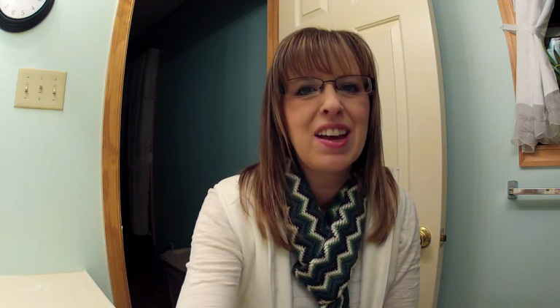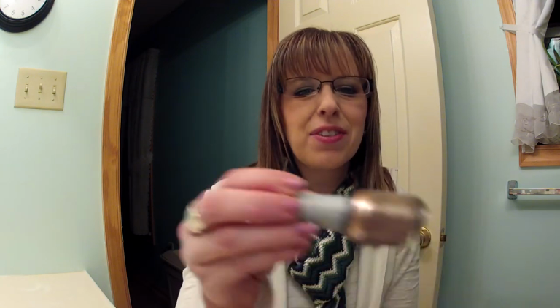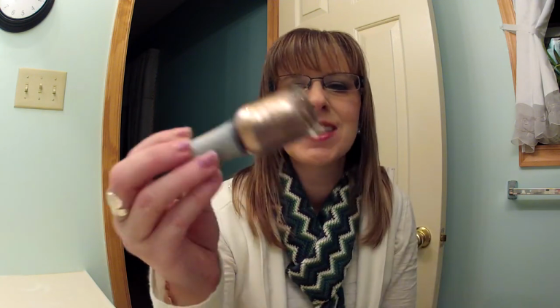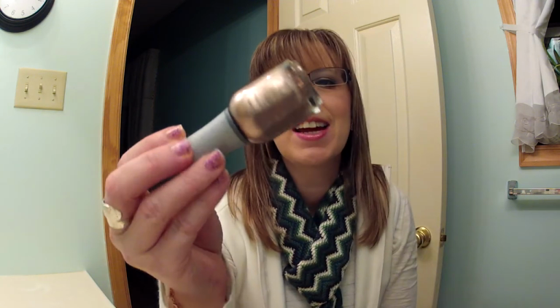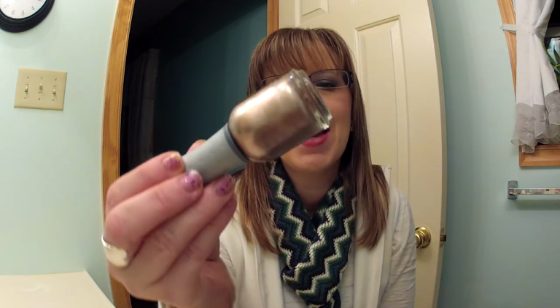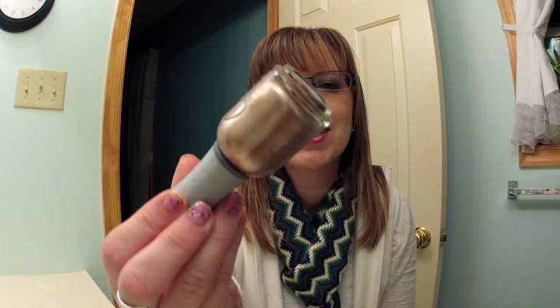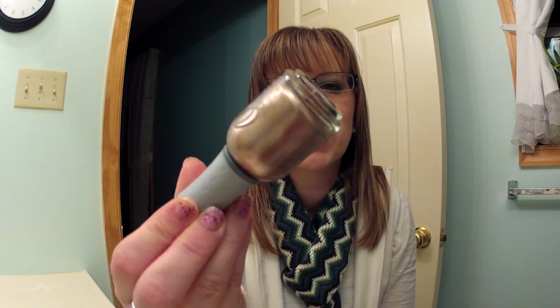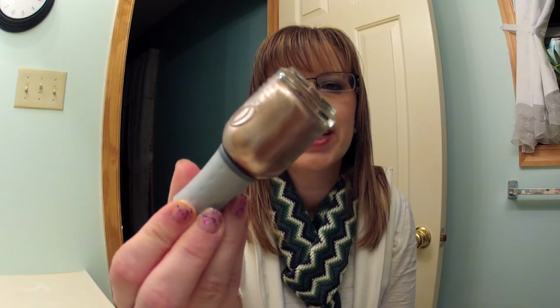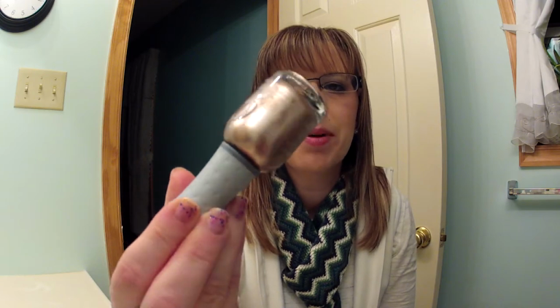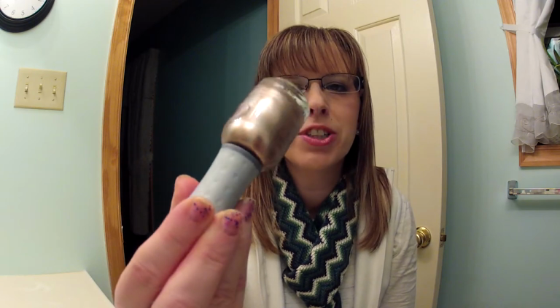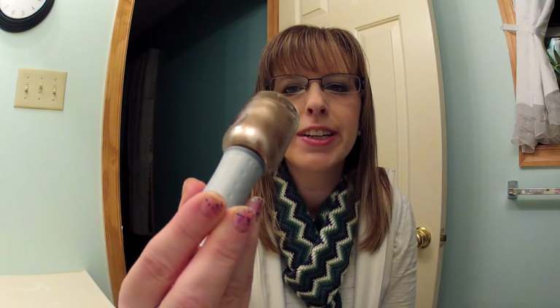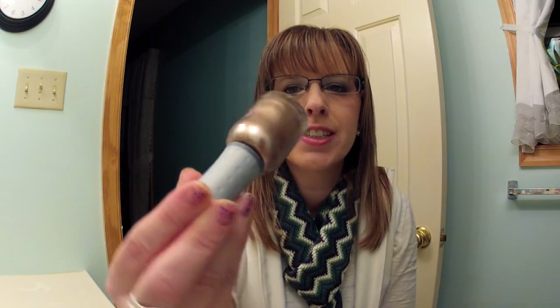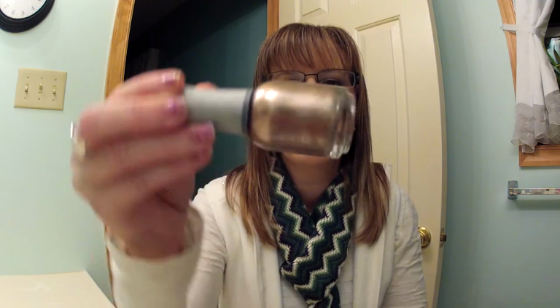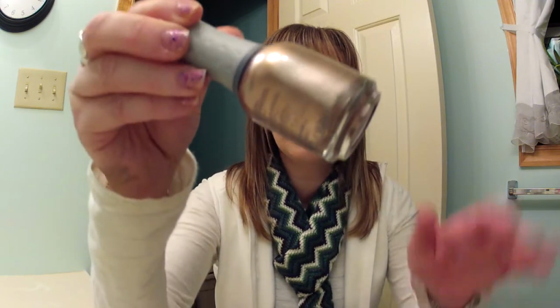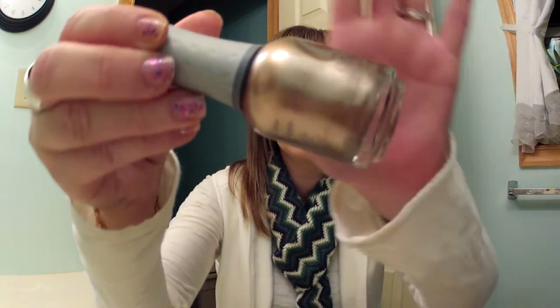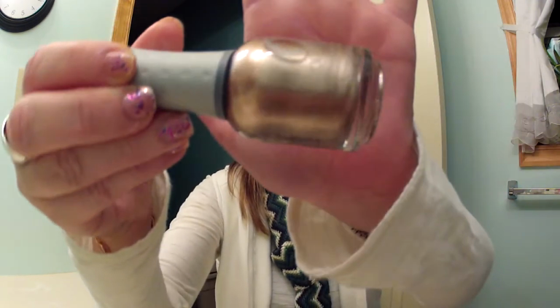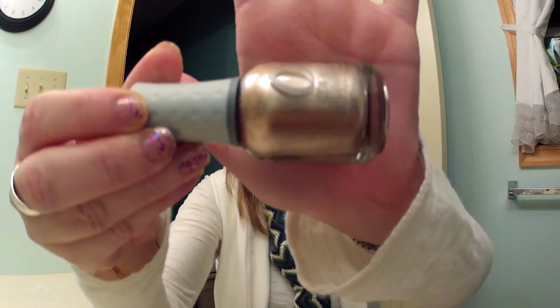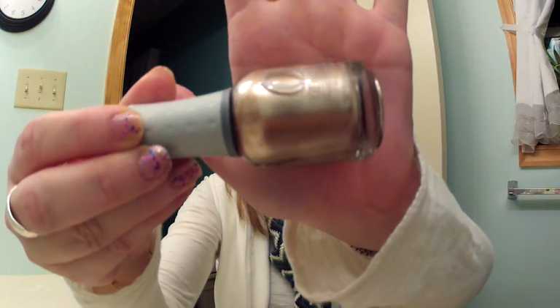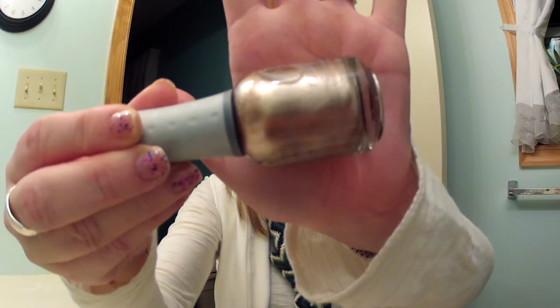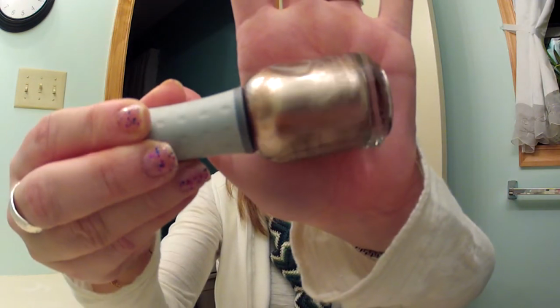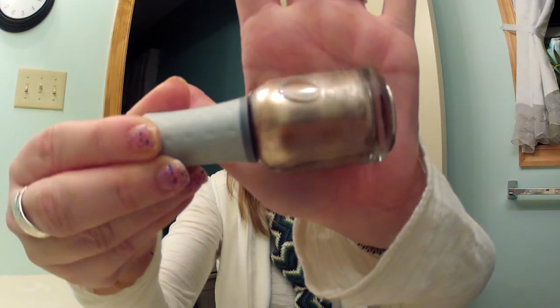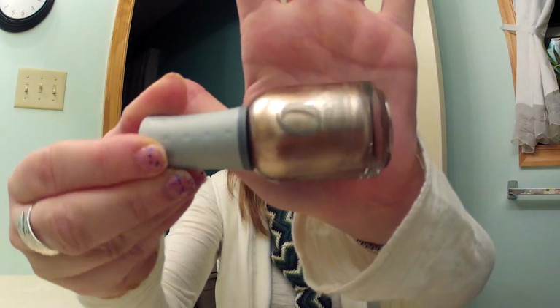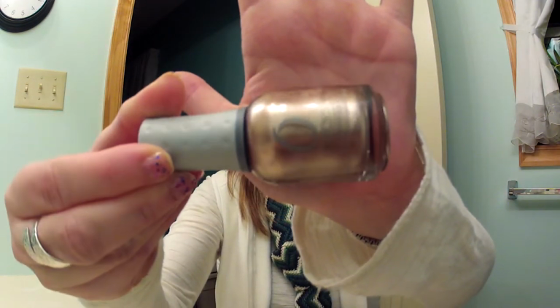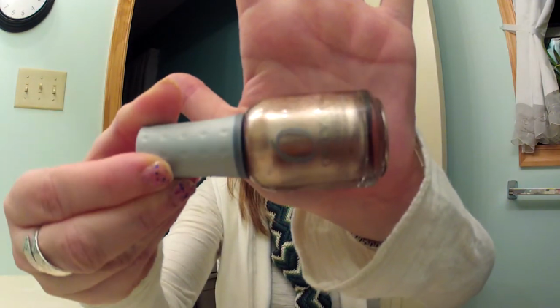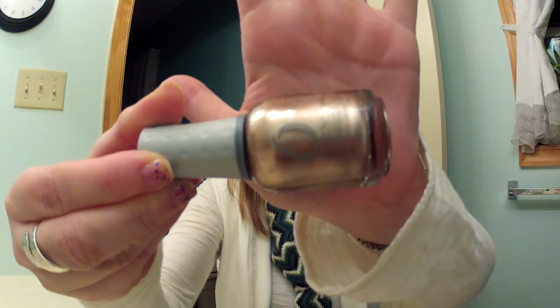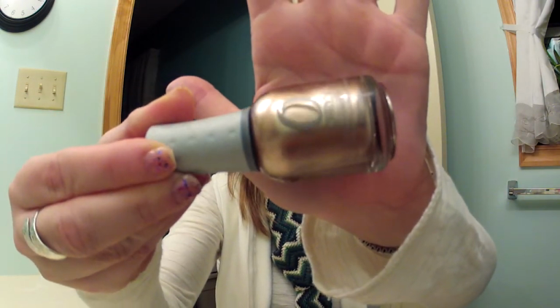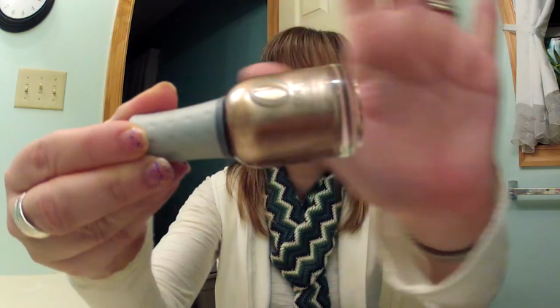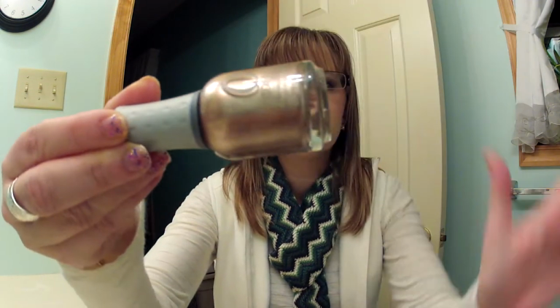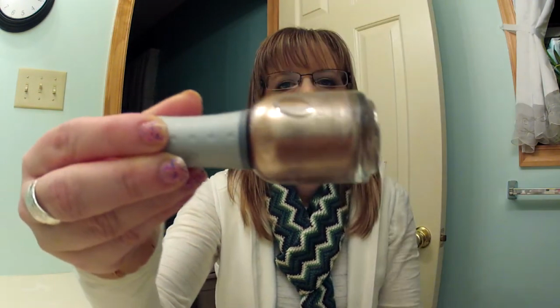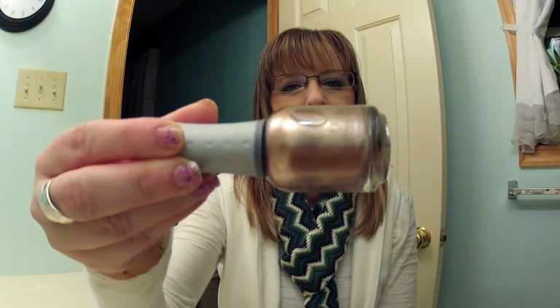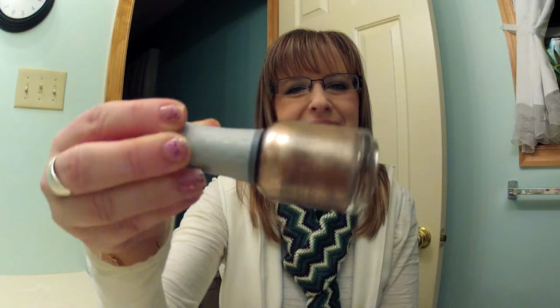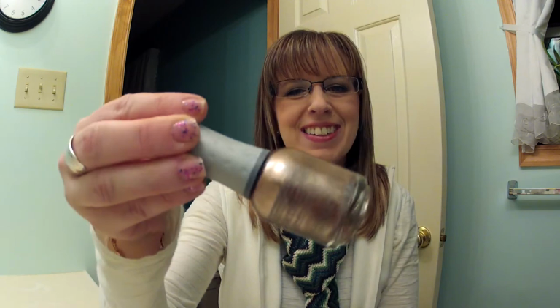The first thing I have is this Orly Nail Polish in Rage, and it's a beautiful rose gold color, and it looks so pretty on the nails.